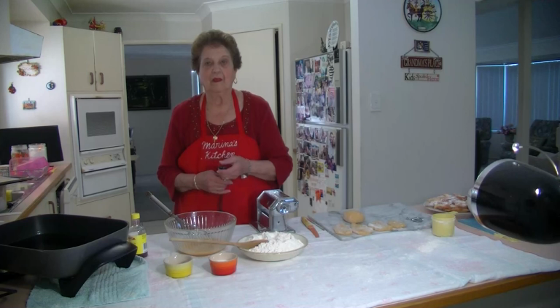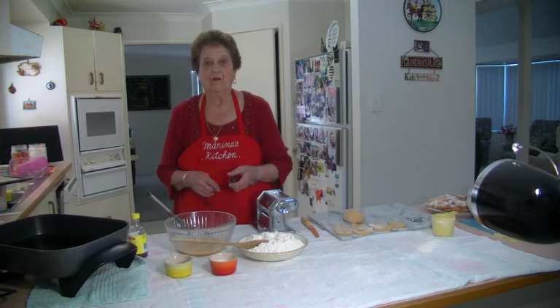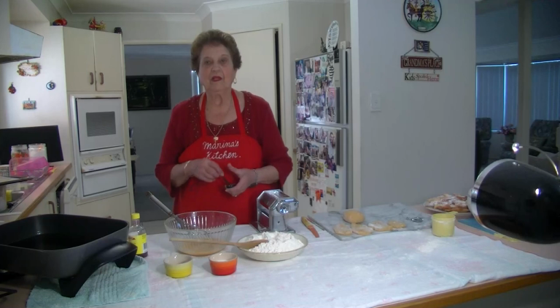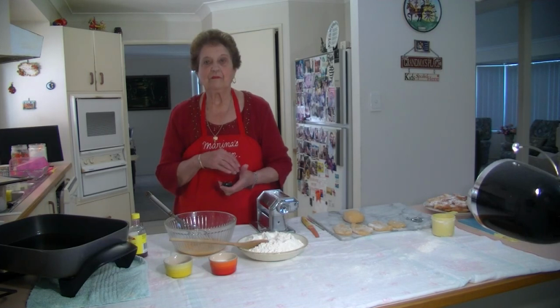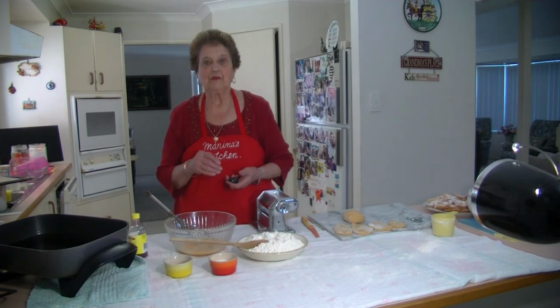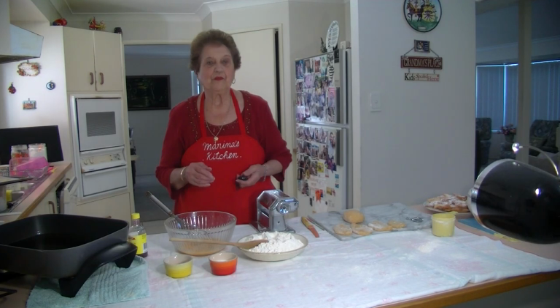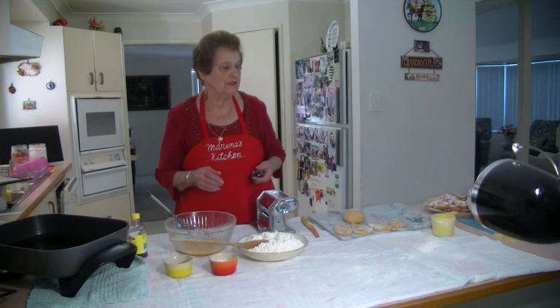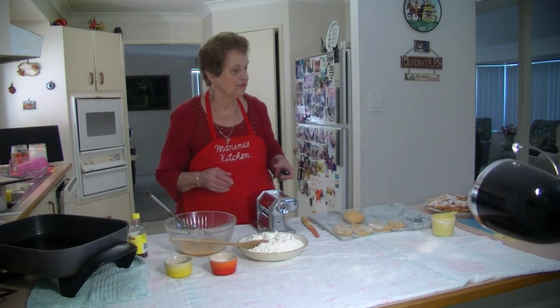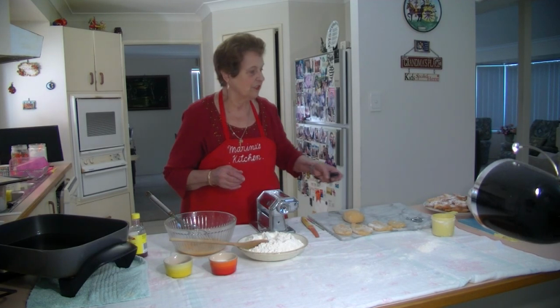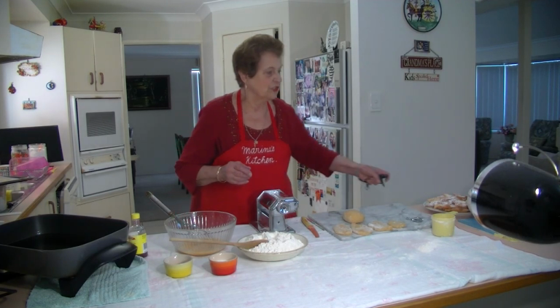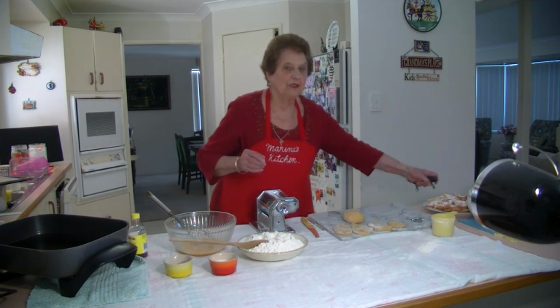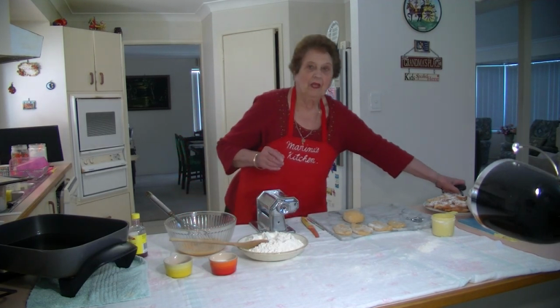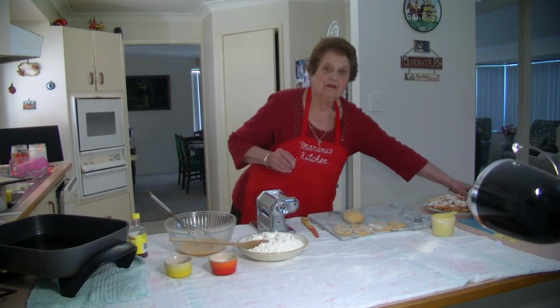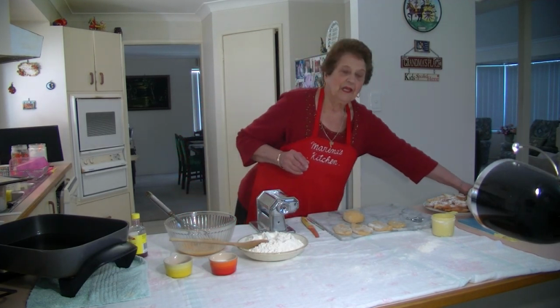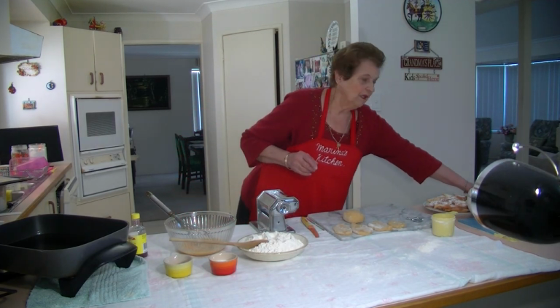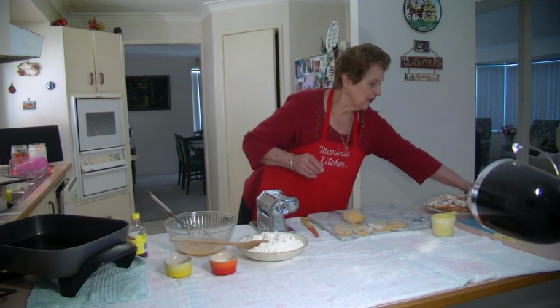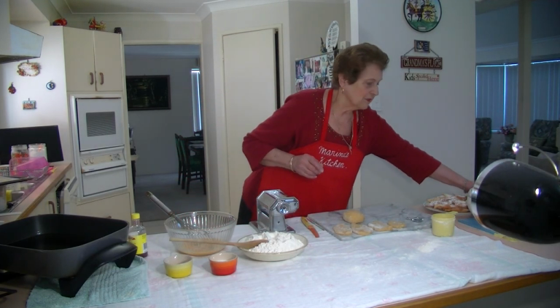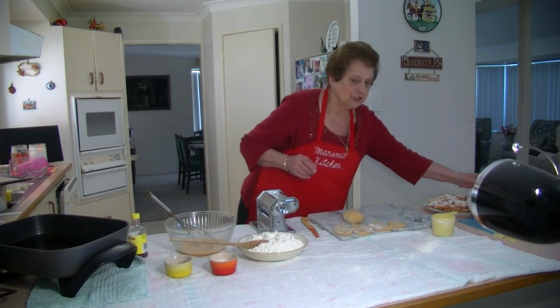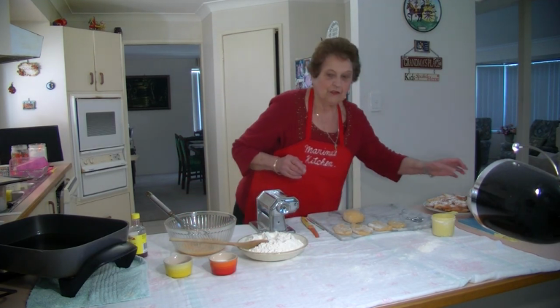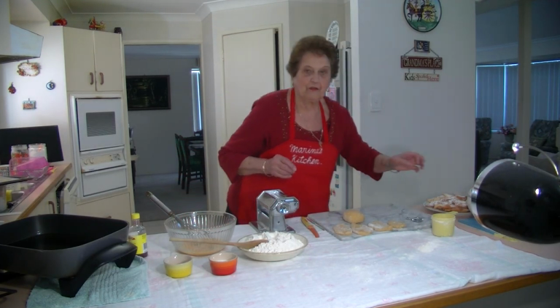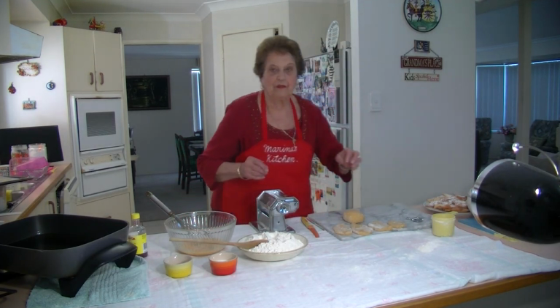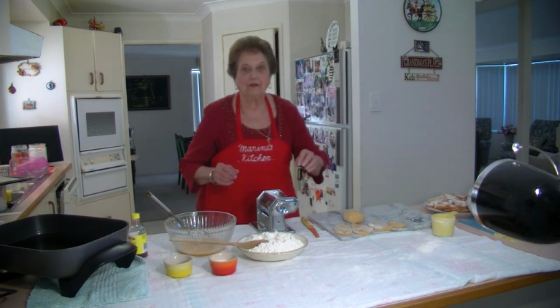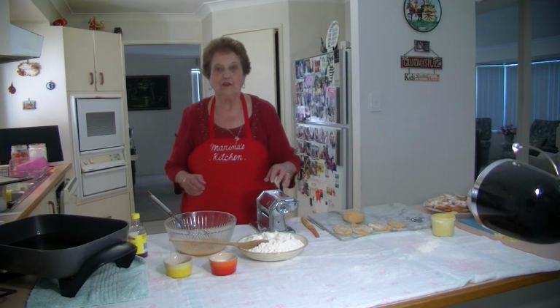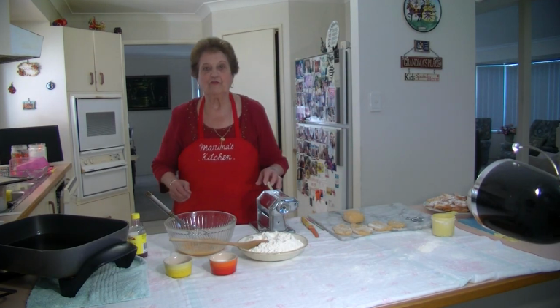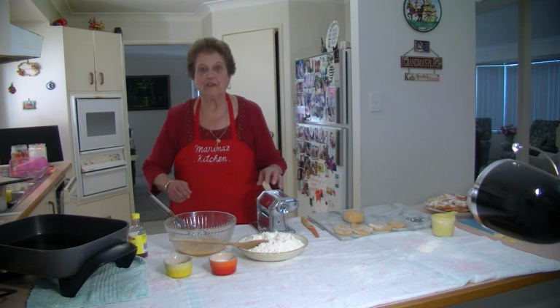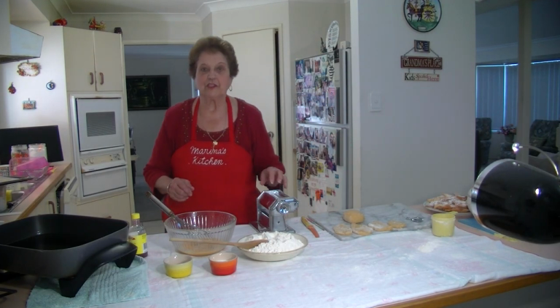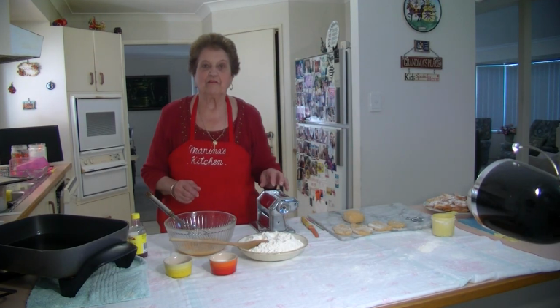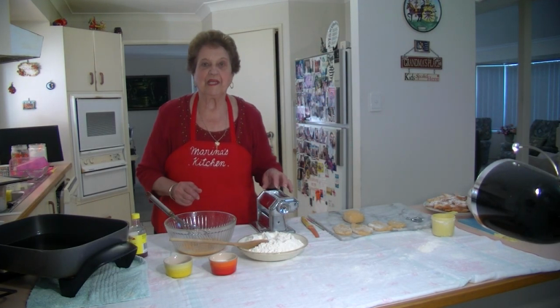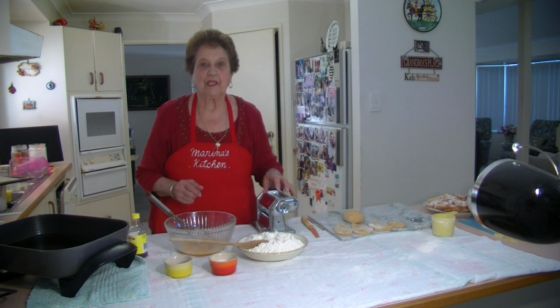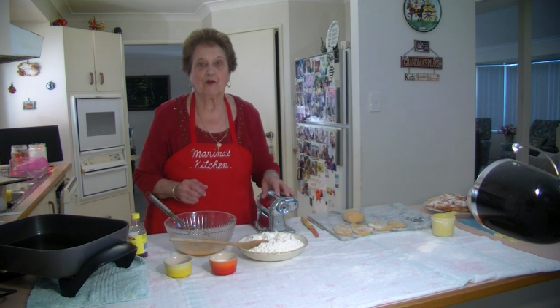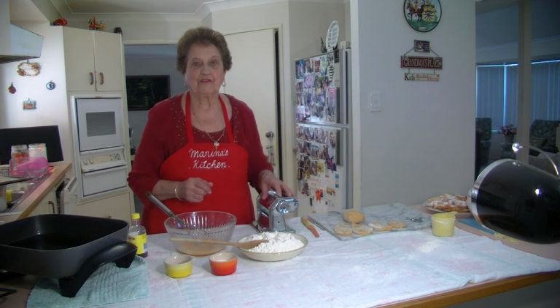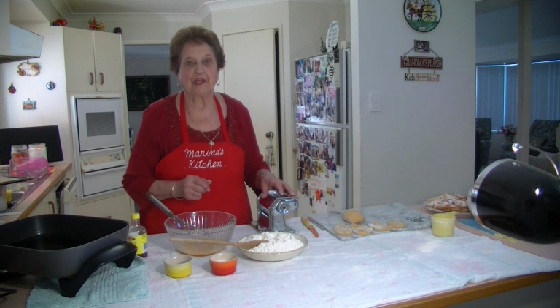Welcome to Marina's Kitchen. Today I'm going to show you the new version of making crostoli.